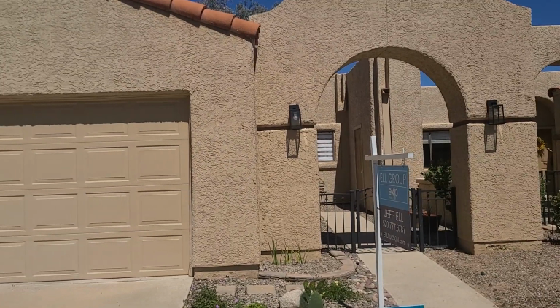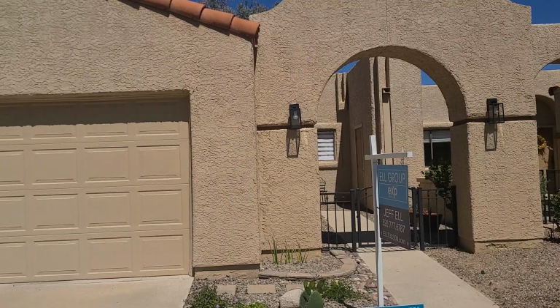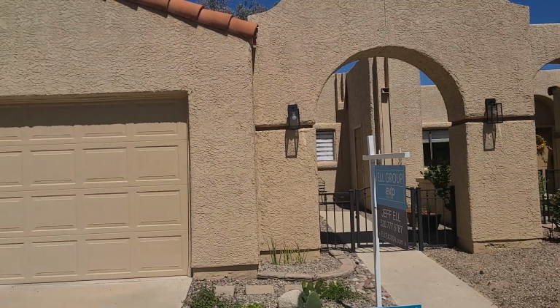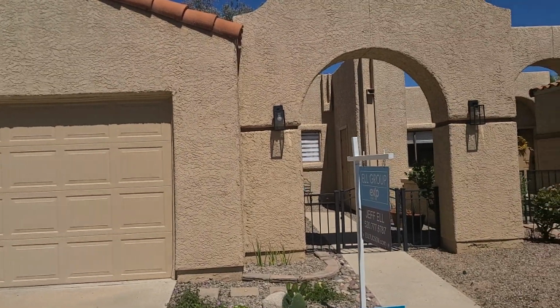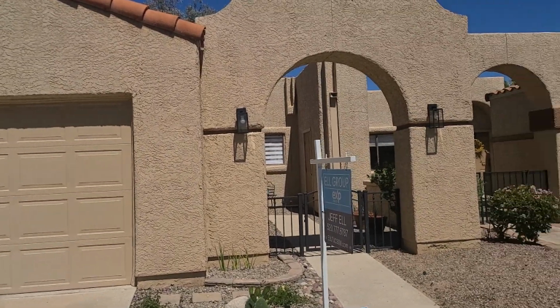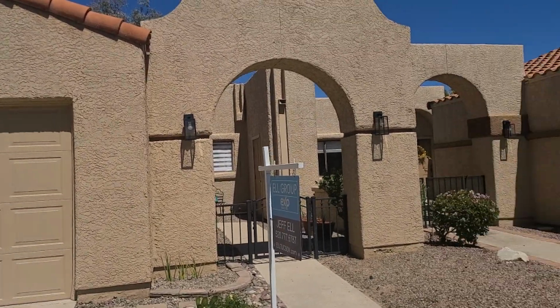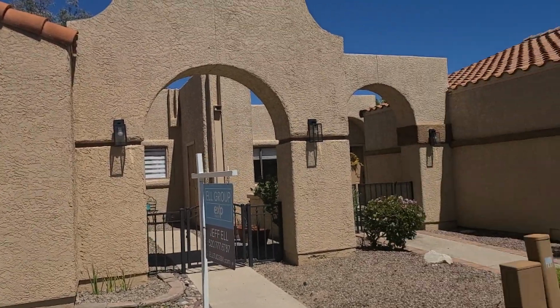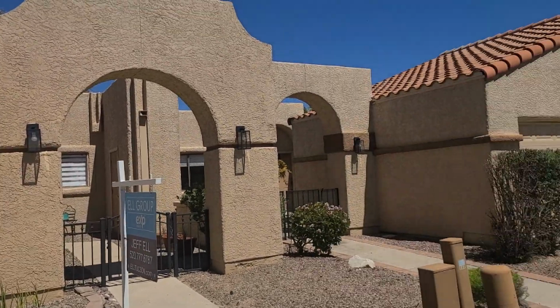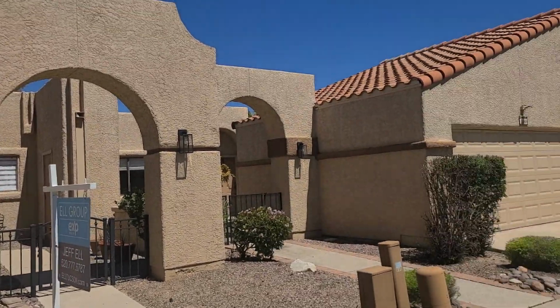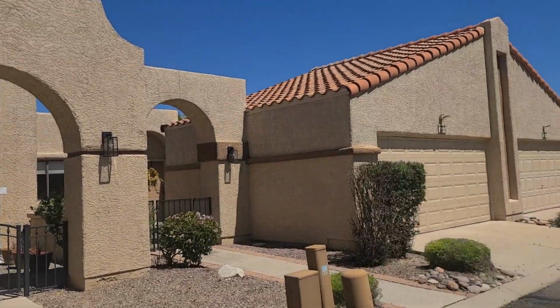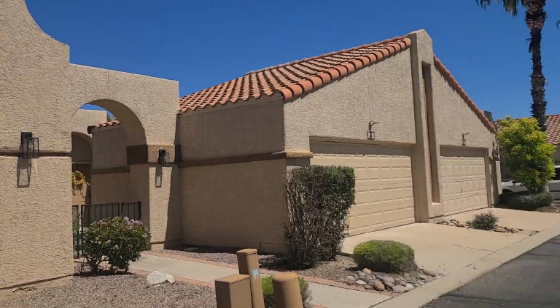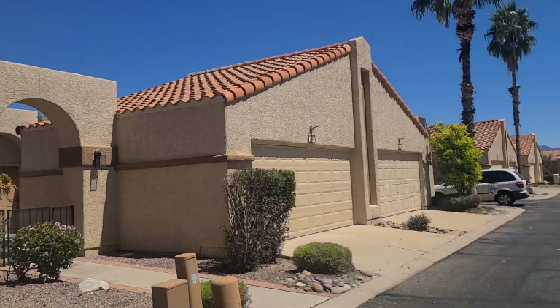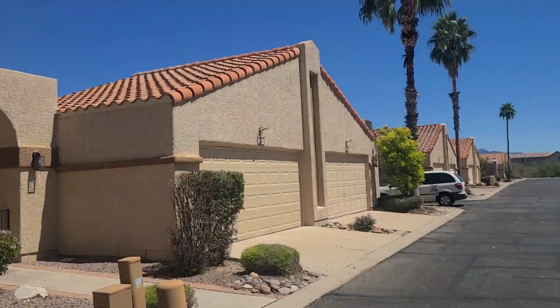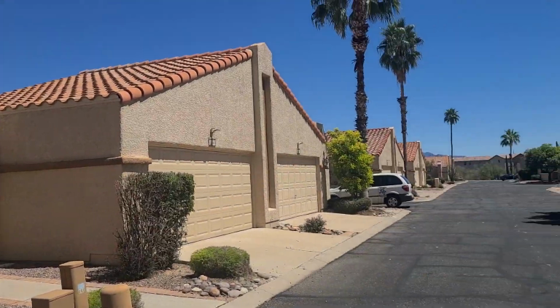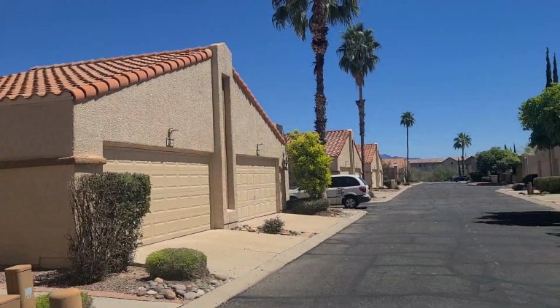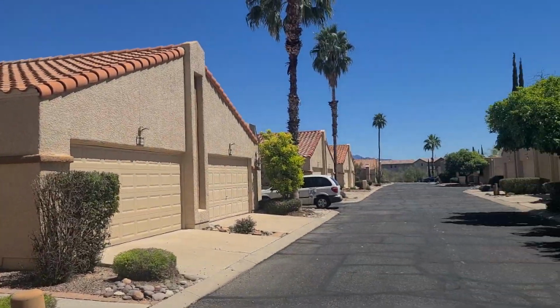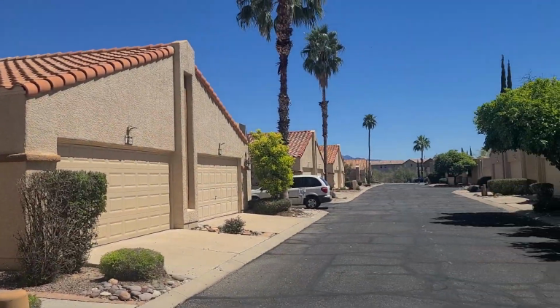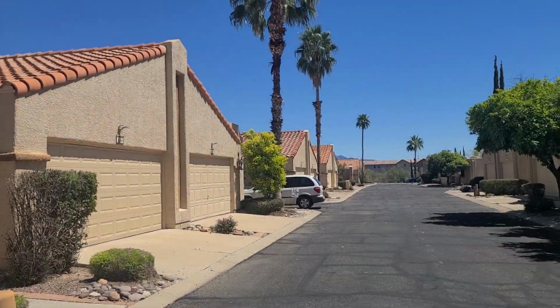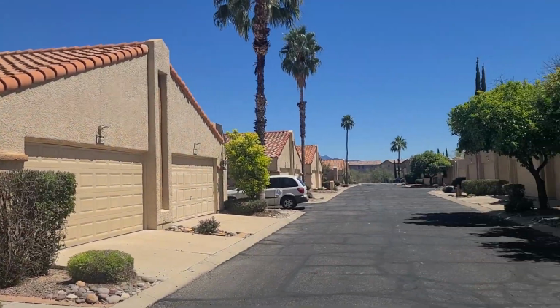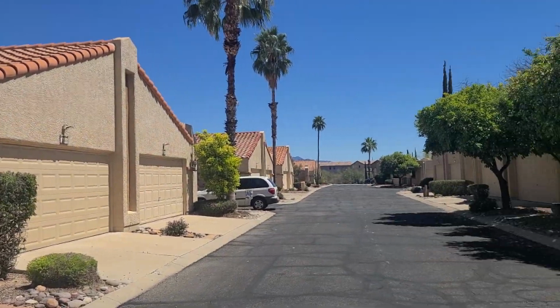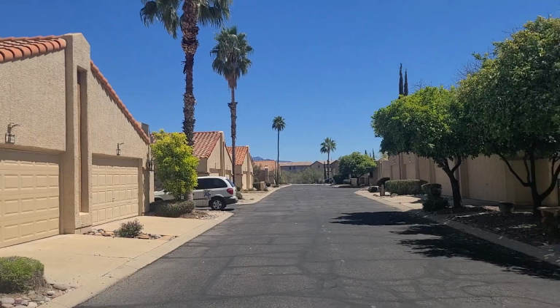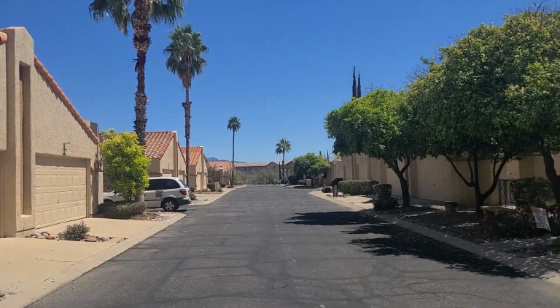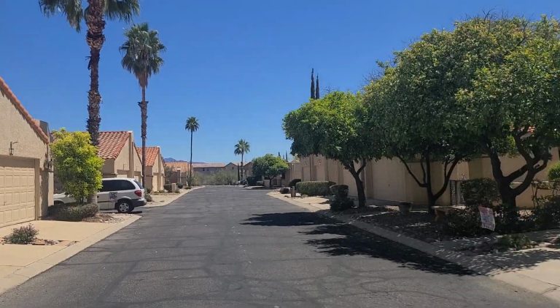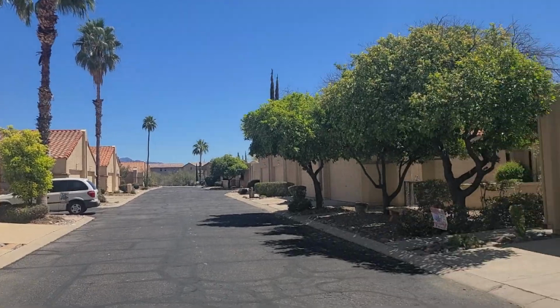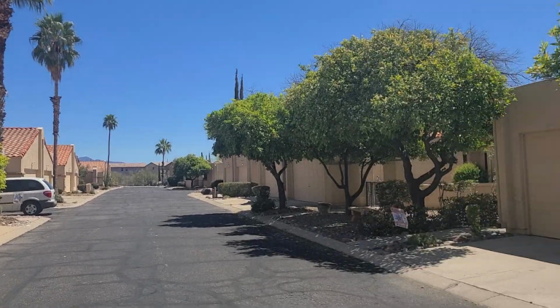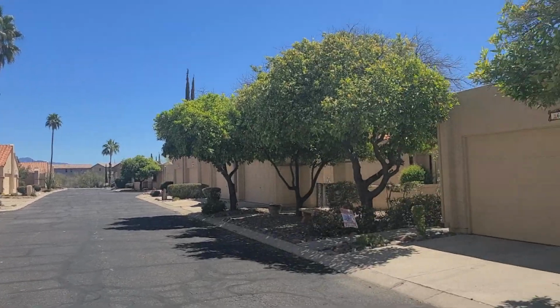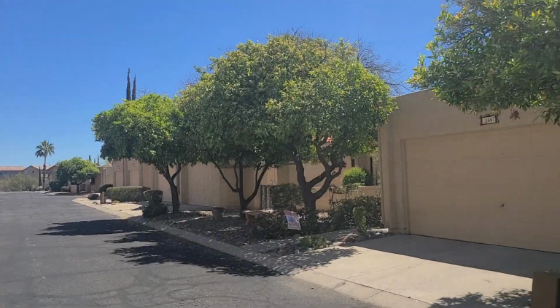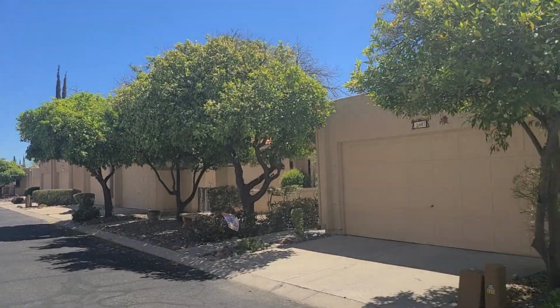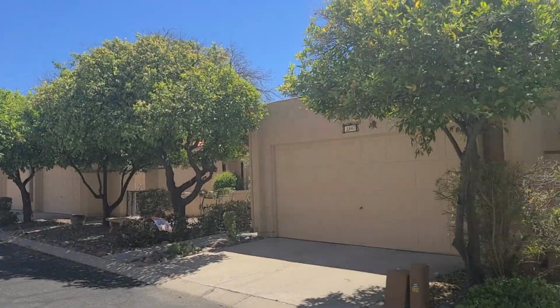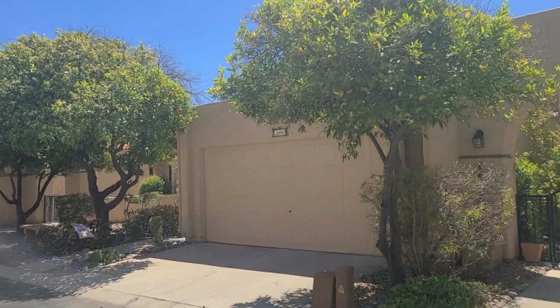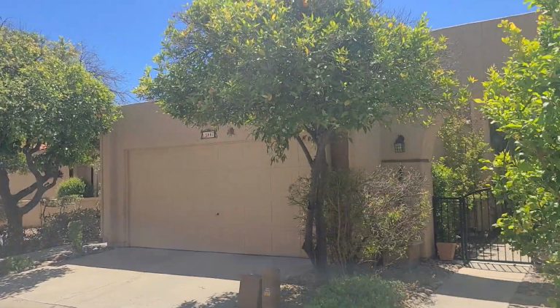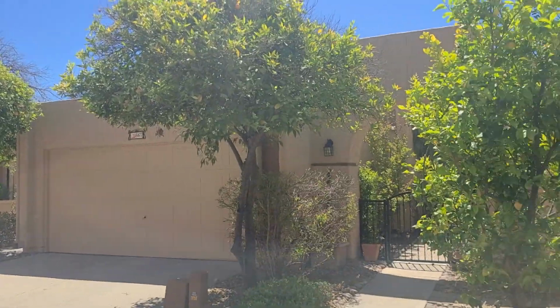674 Rushwood. A little quiet townhome community.